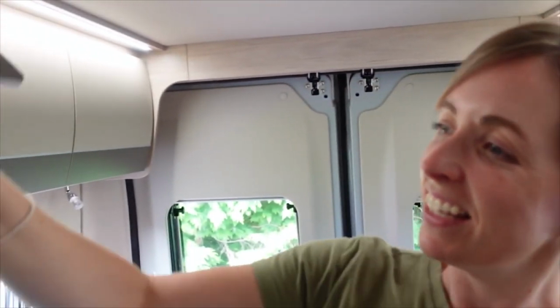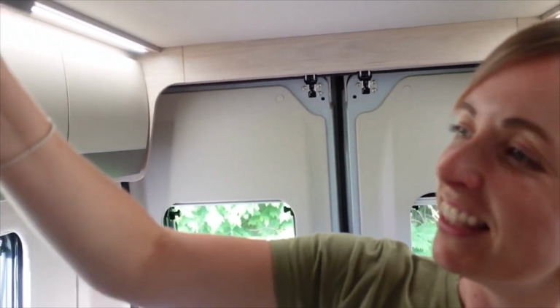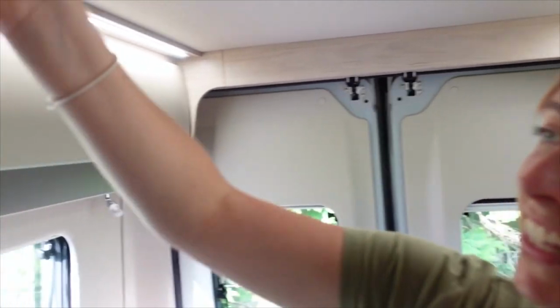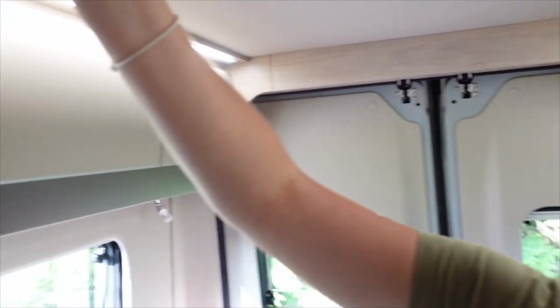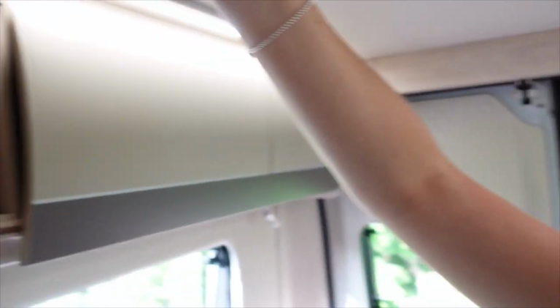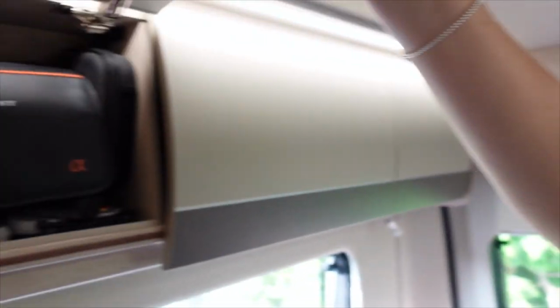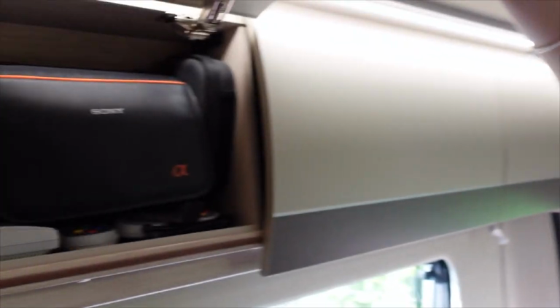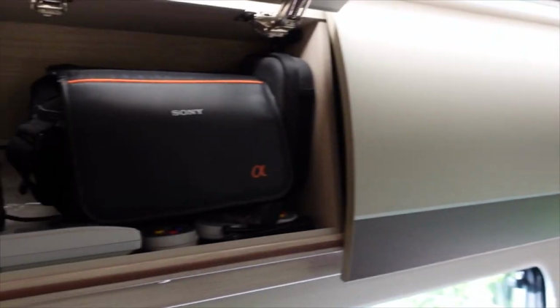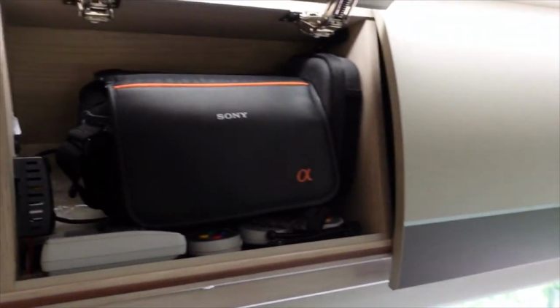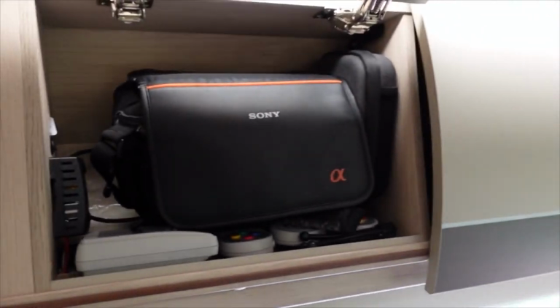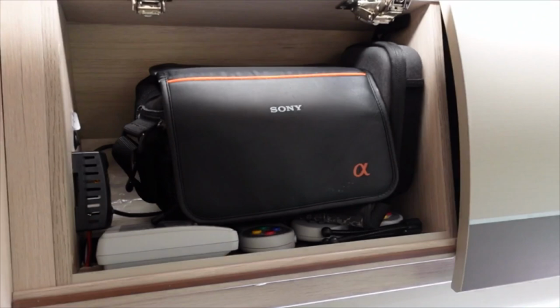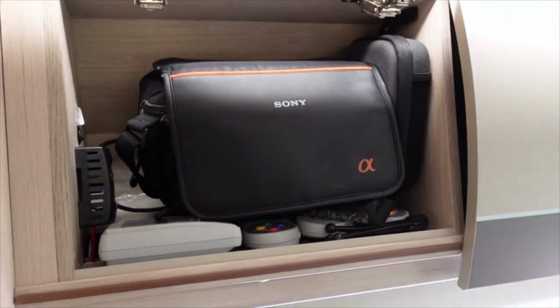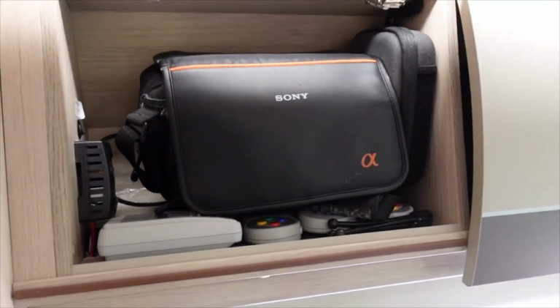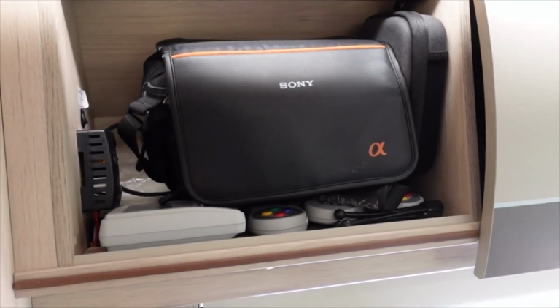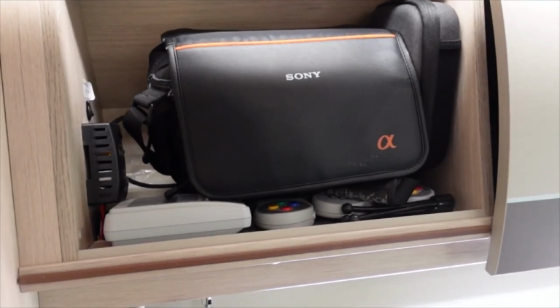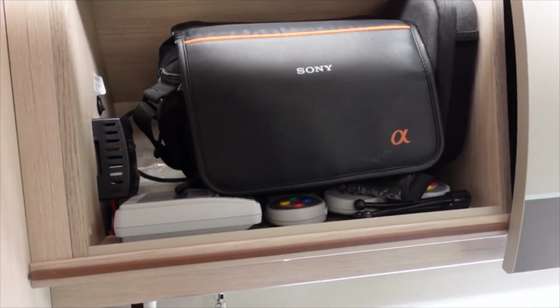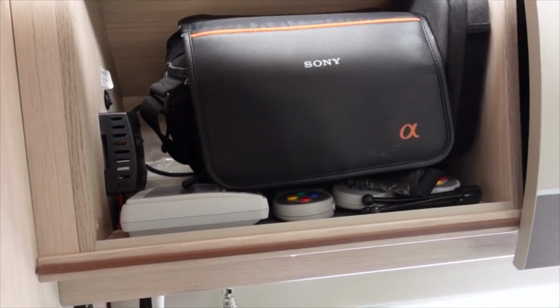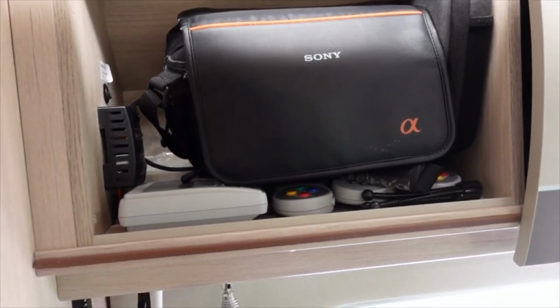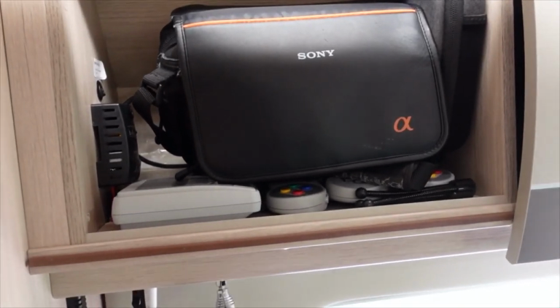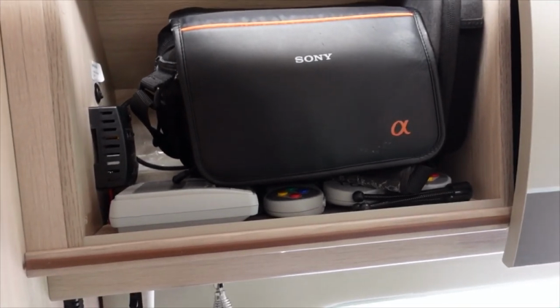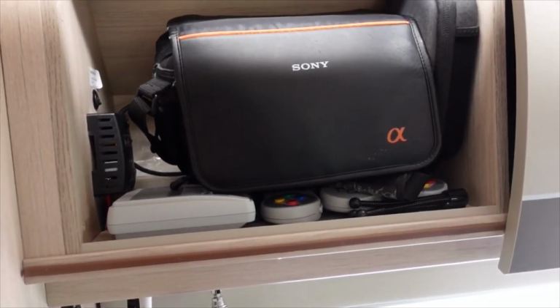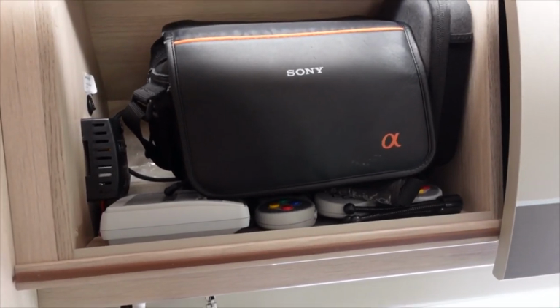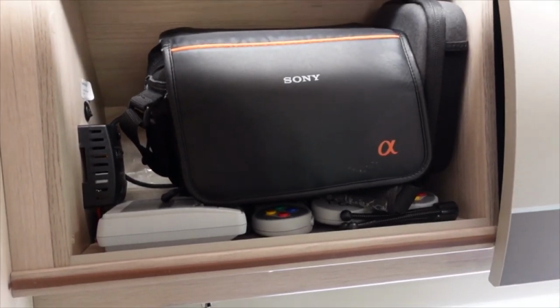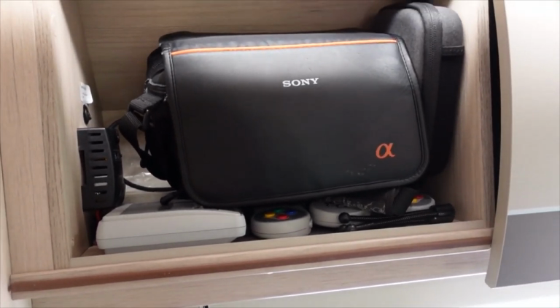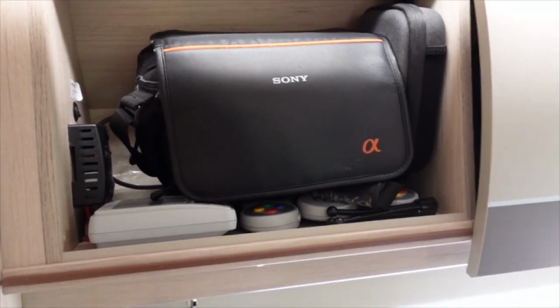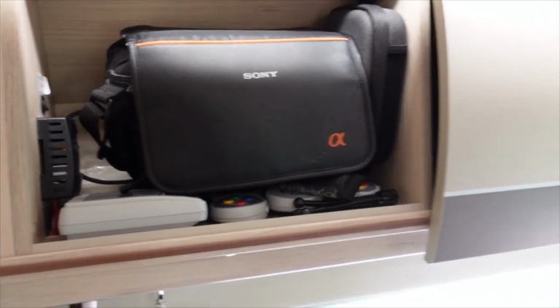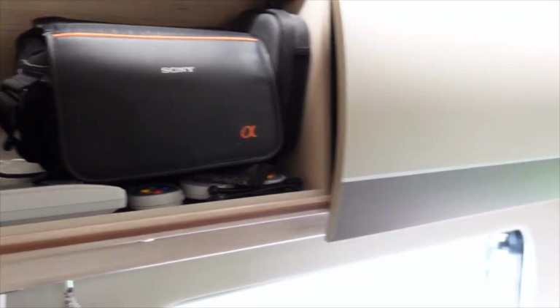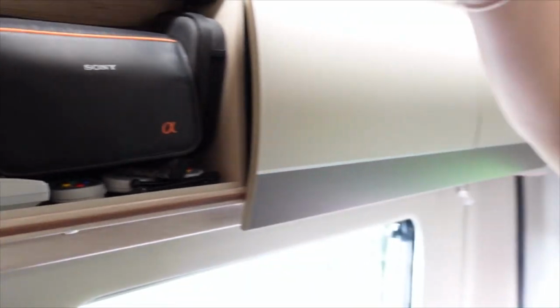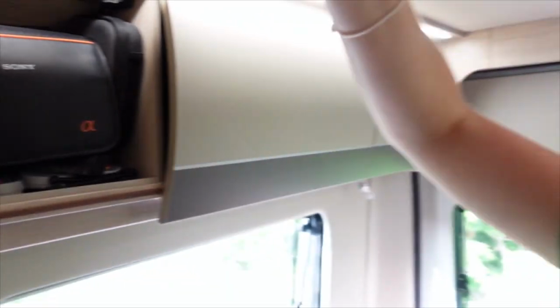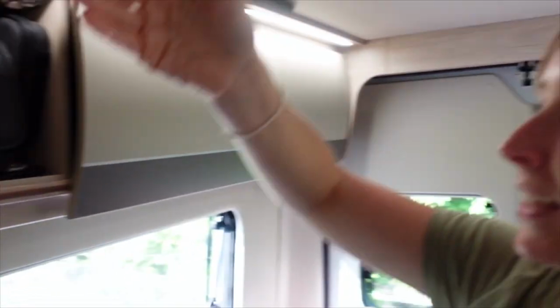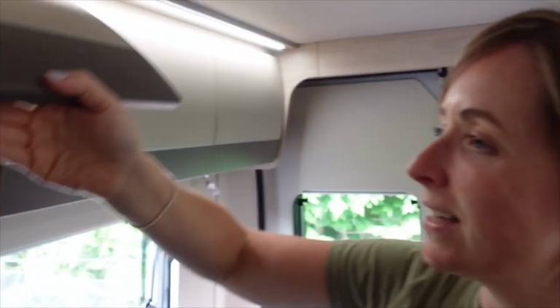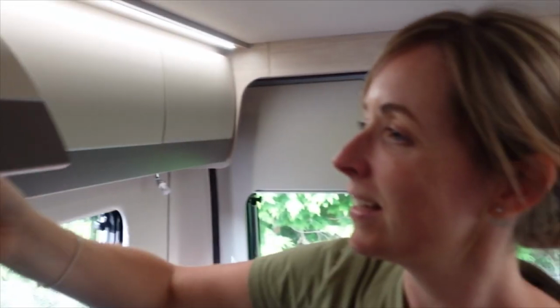This is the camera equipment cupboard and also the SNES and charging station. There's all the camera equipment in there.